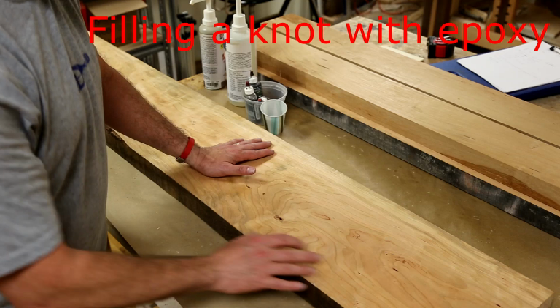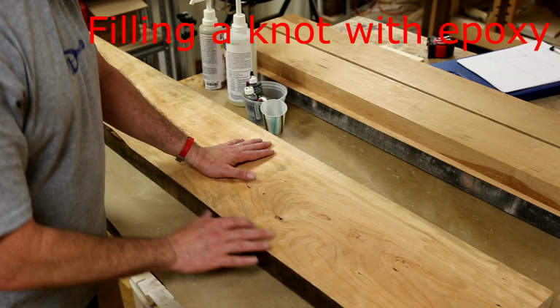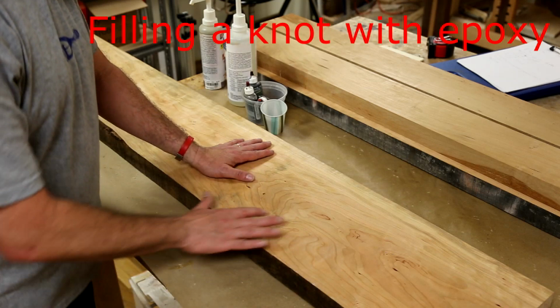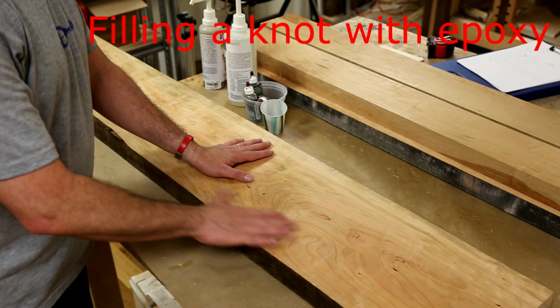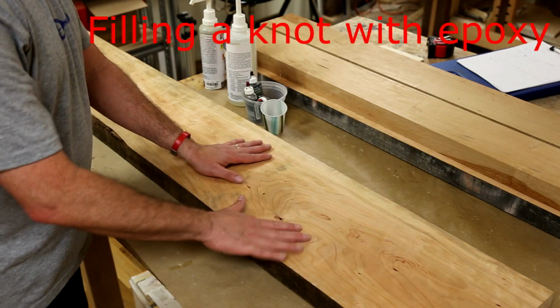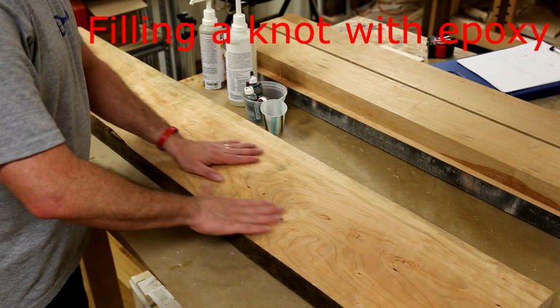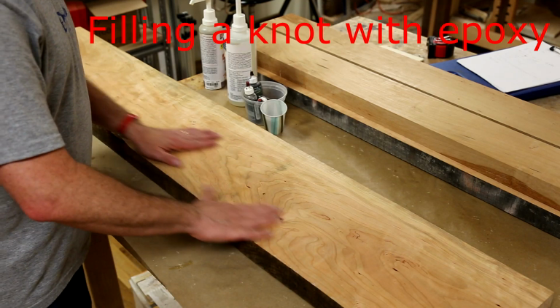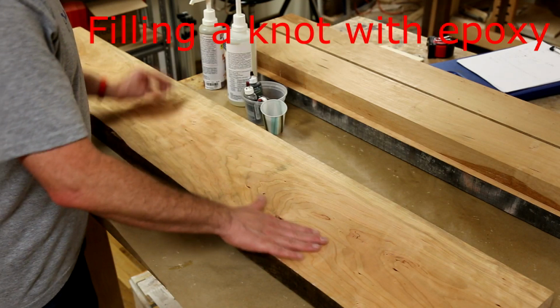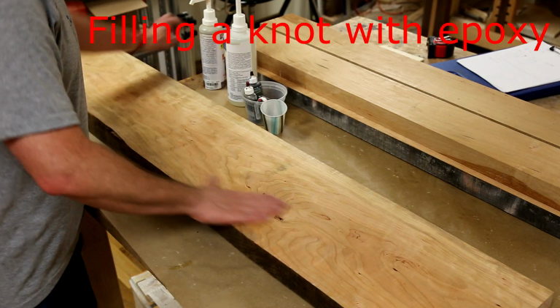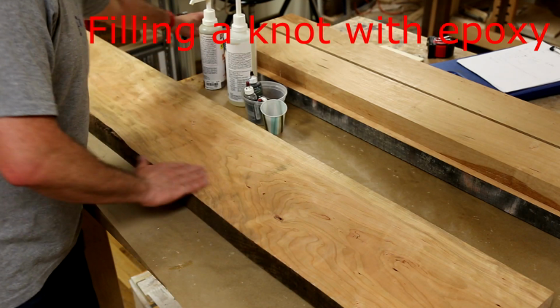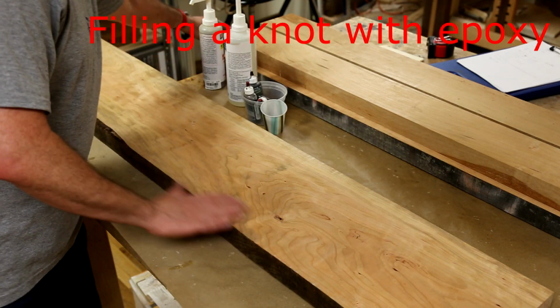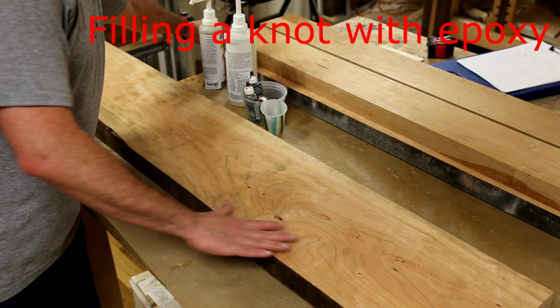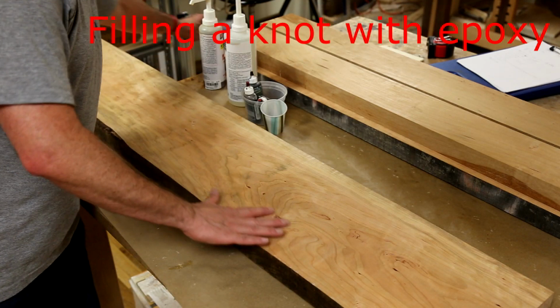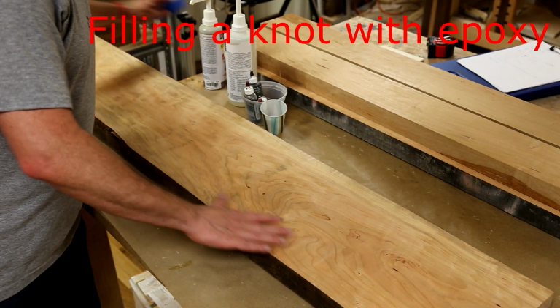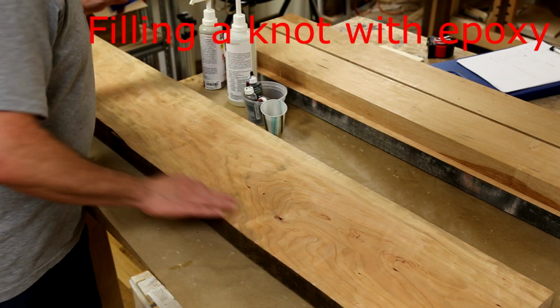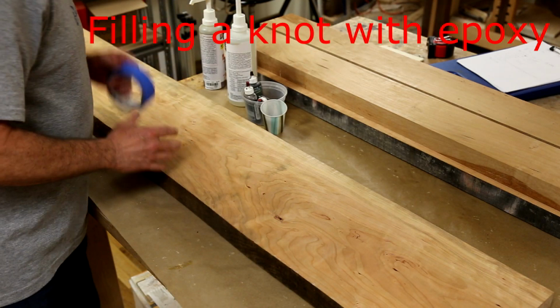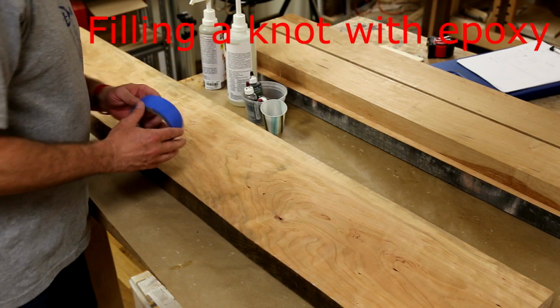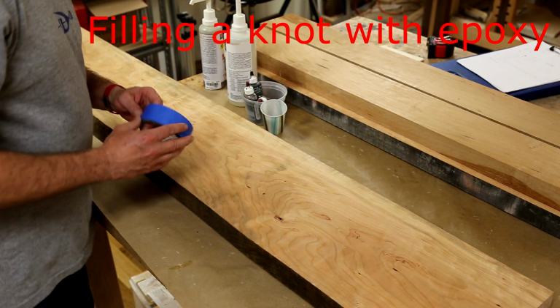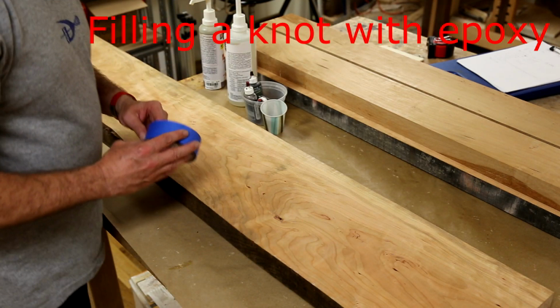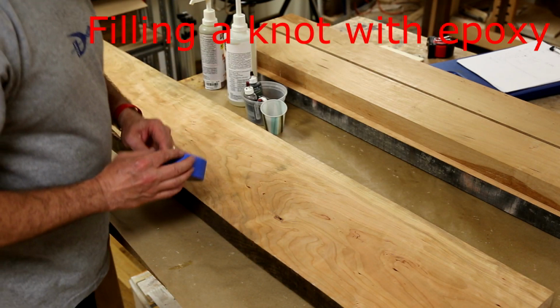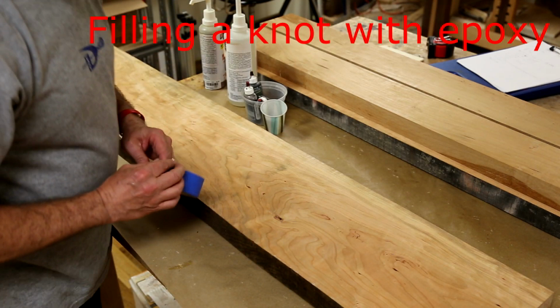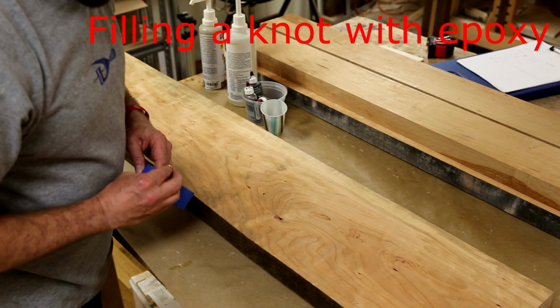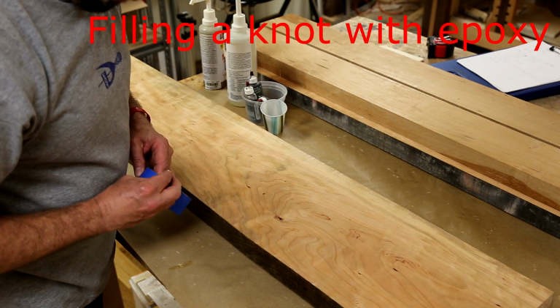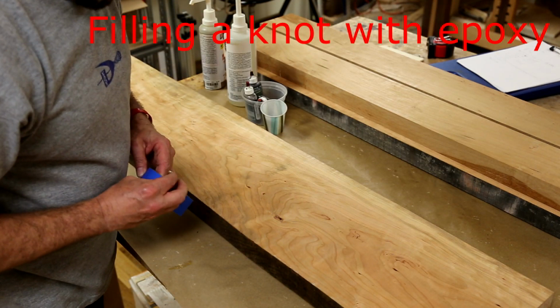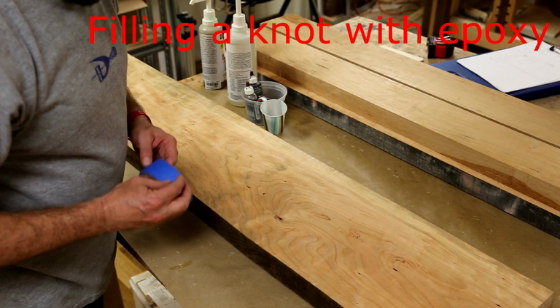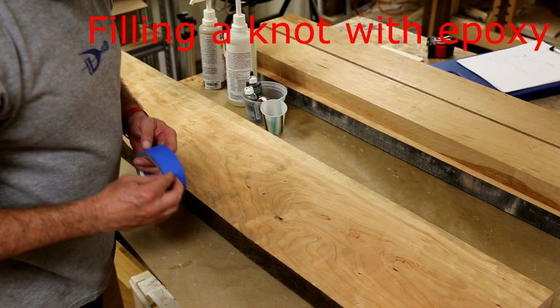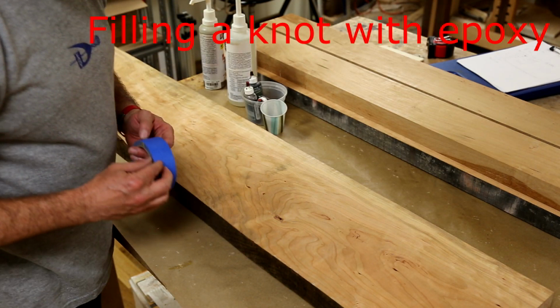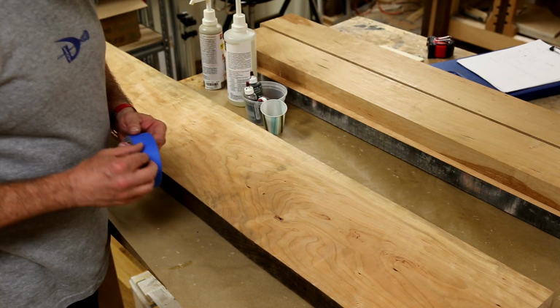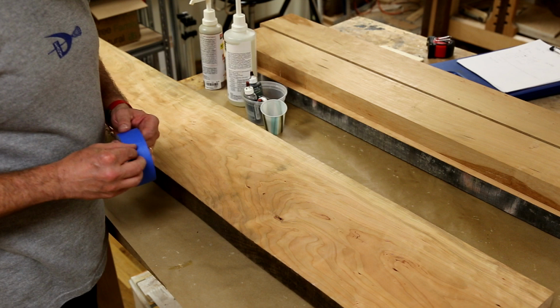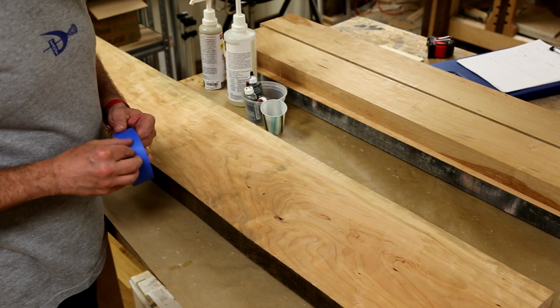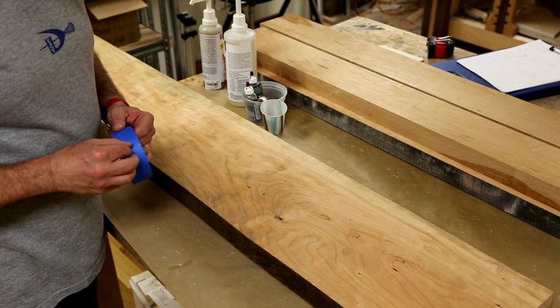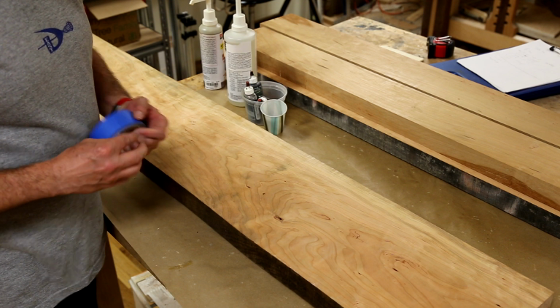I'm going to have to fill this. So this is the back side — it's open all the way through. It's a pretty big knot.